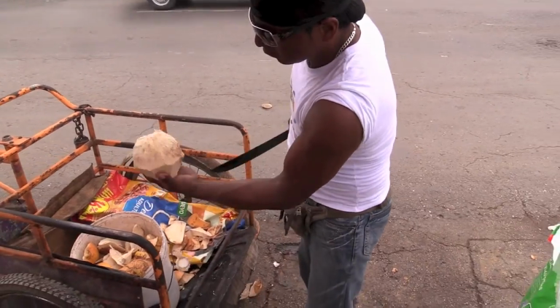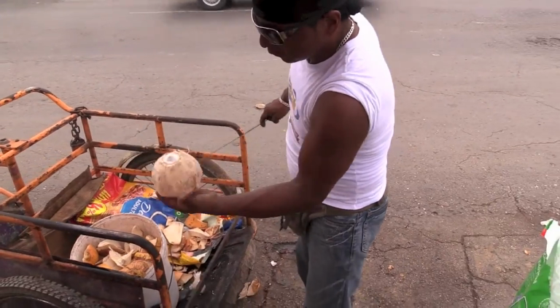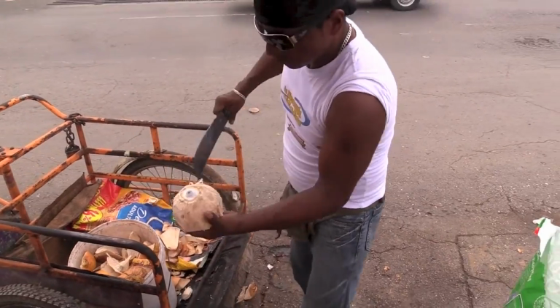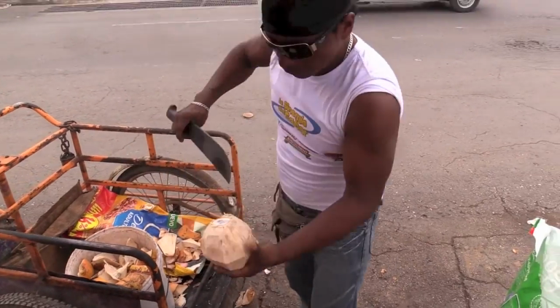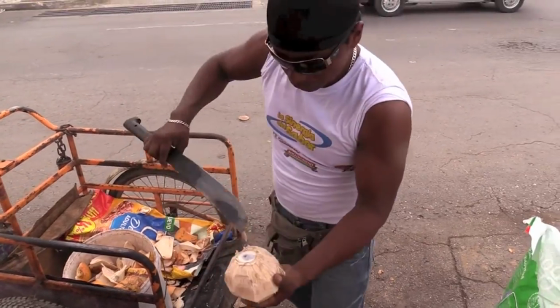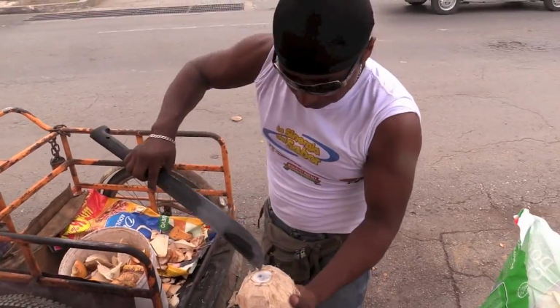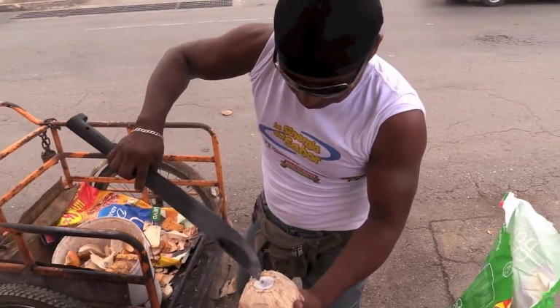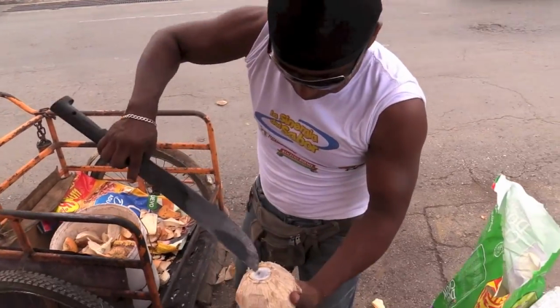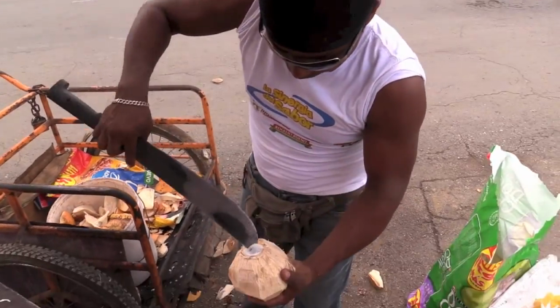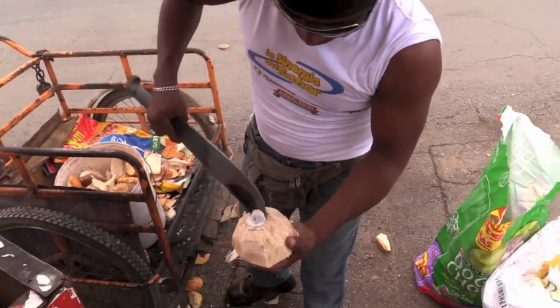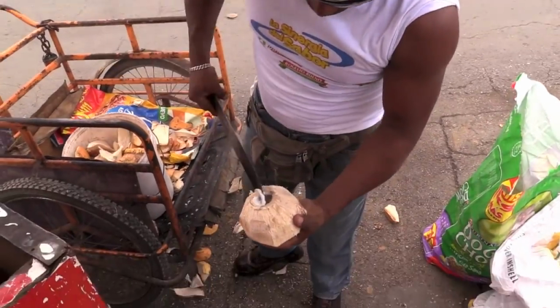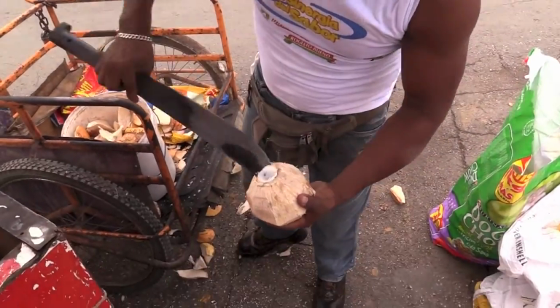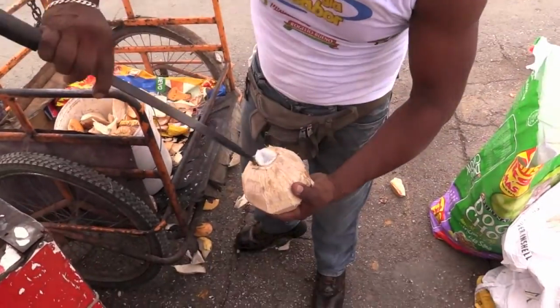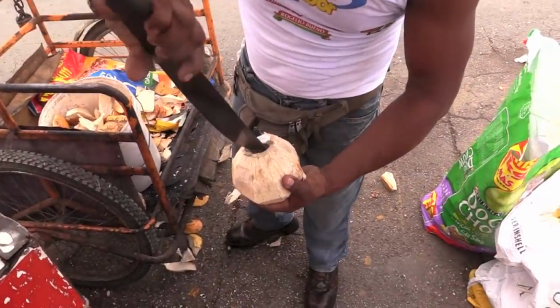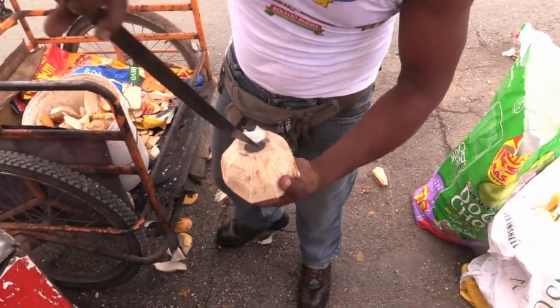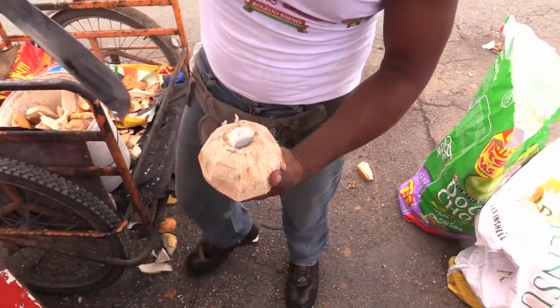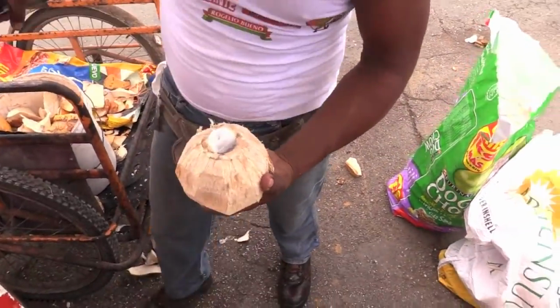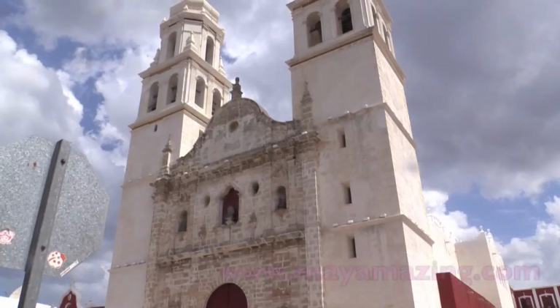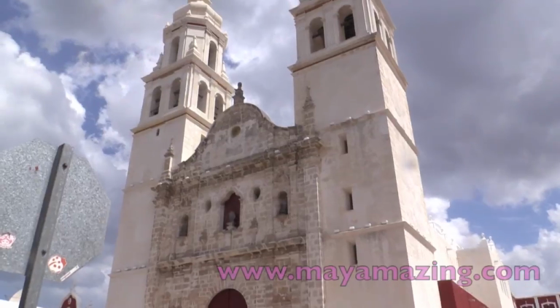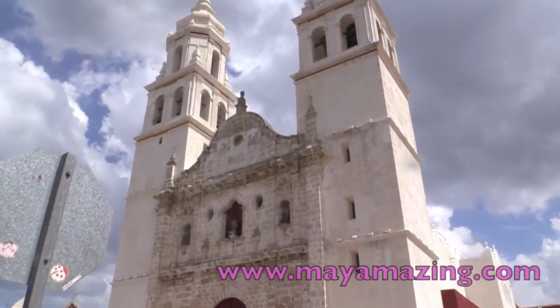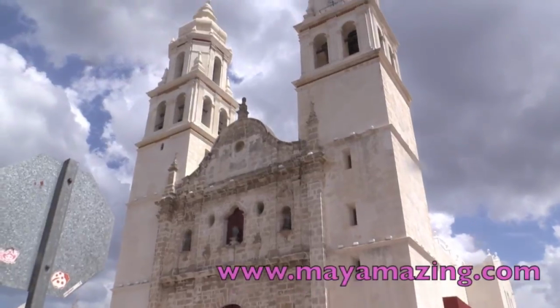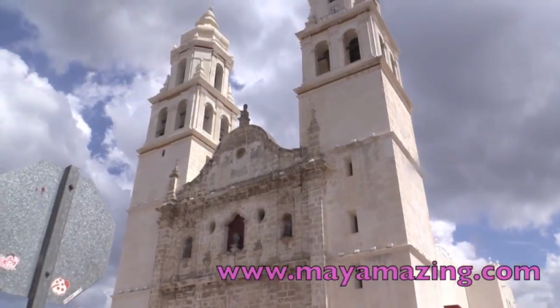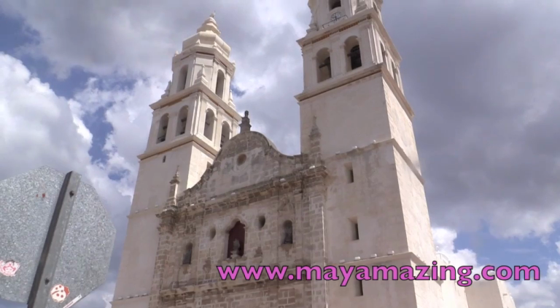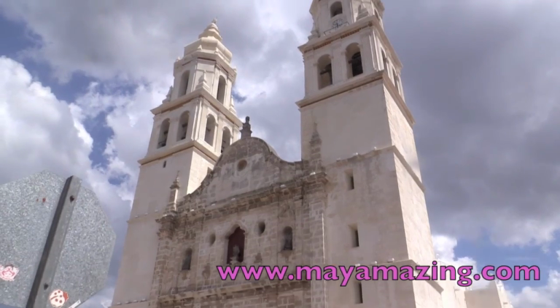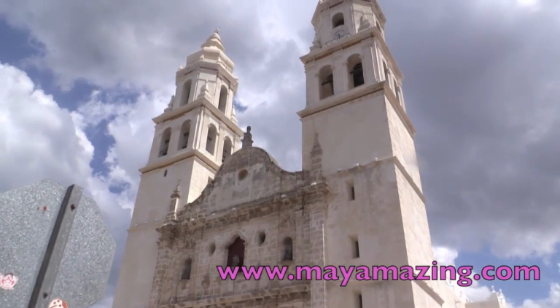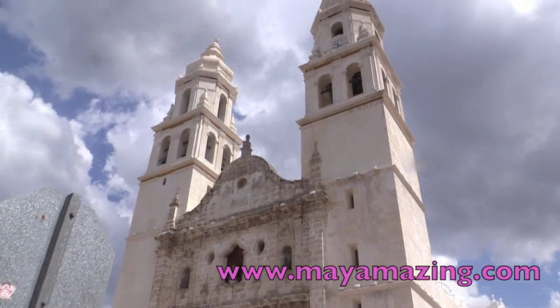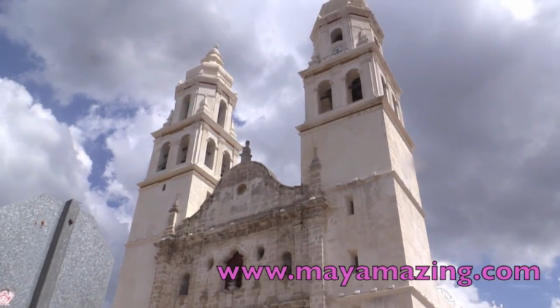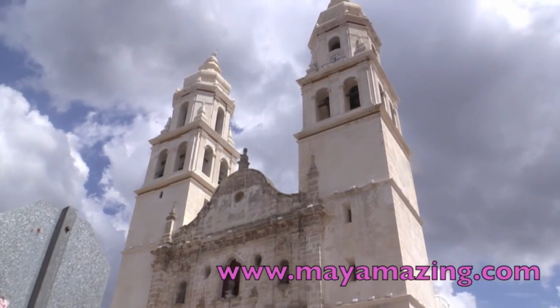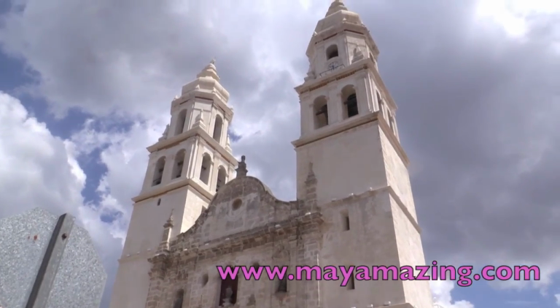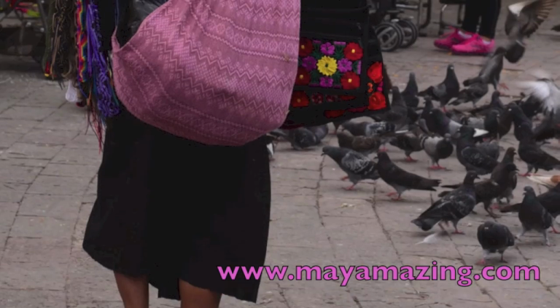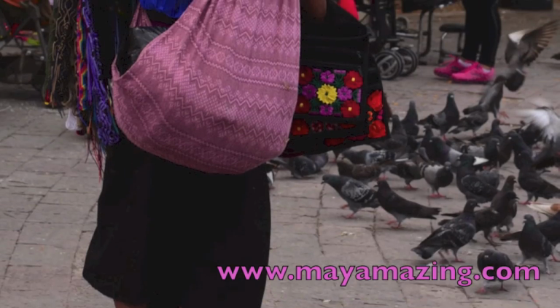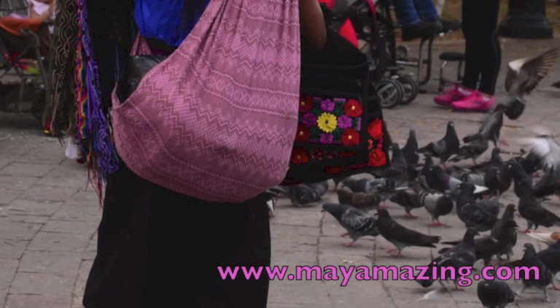To schedule your adventure in the Yucatan, go to myamazing.com.